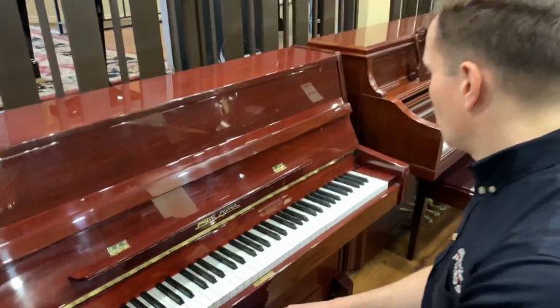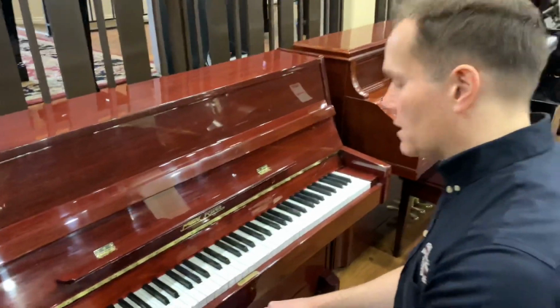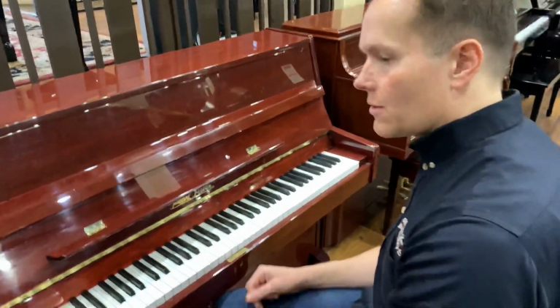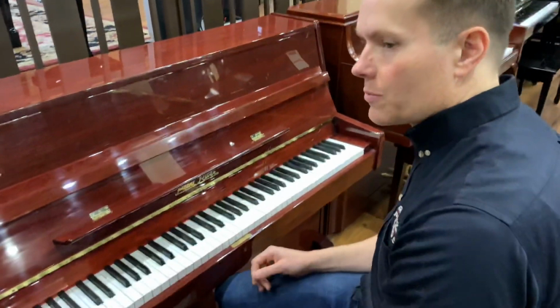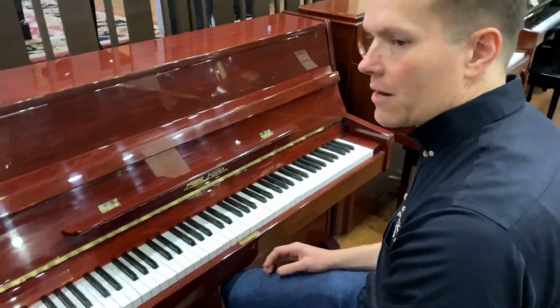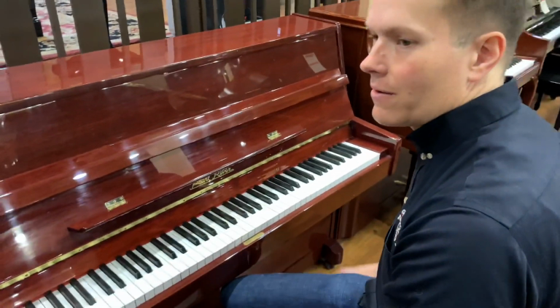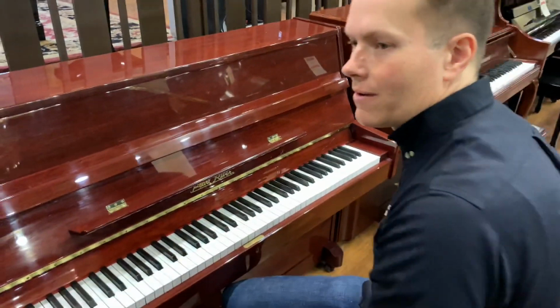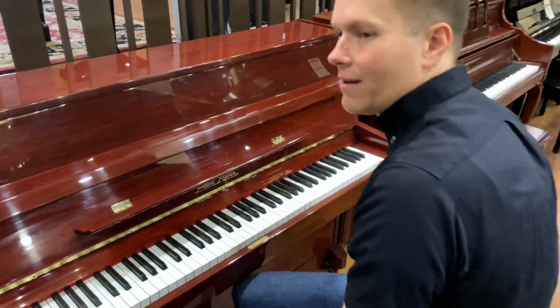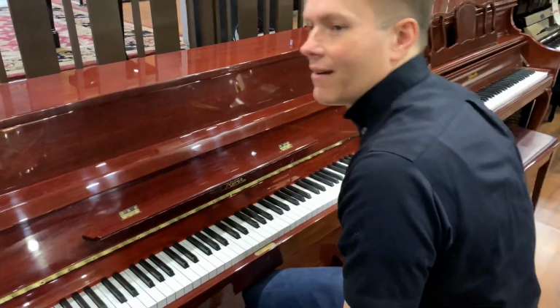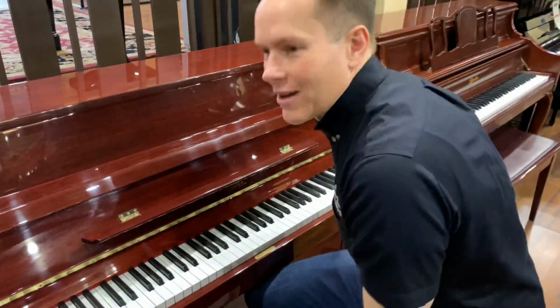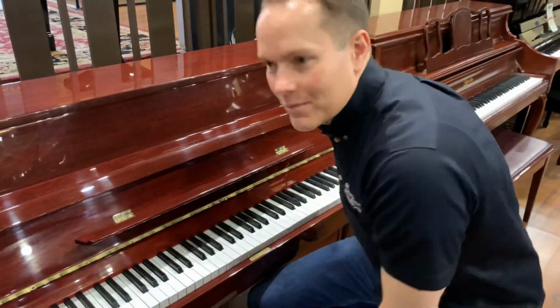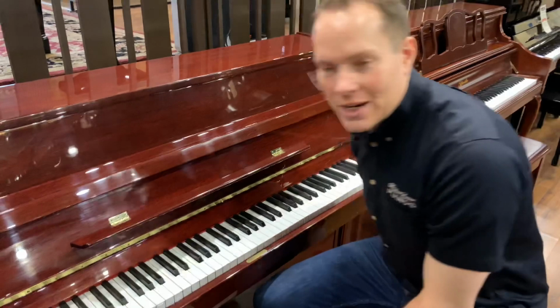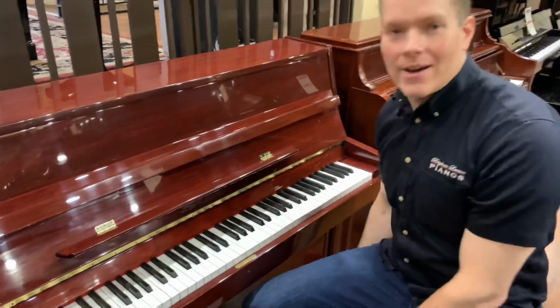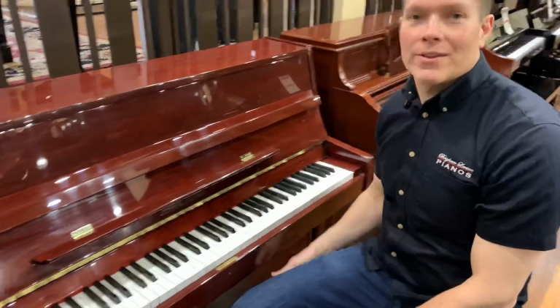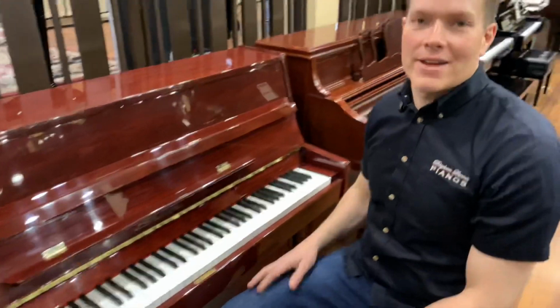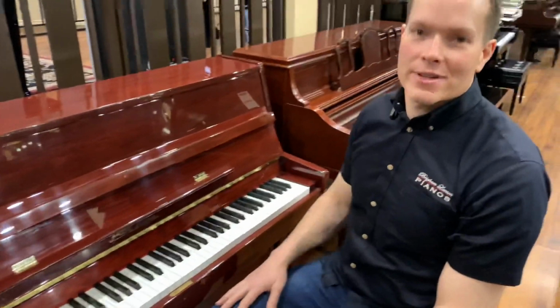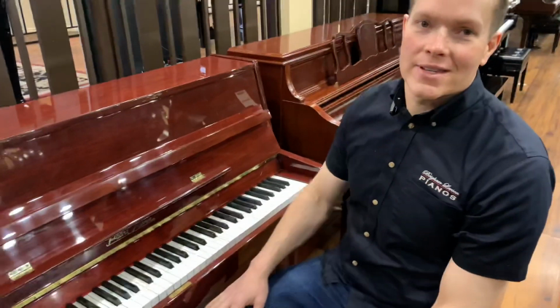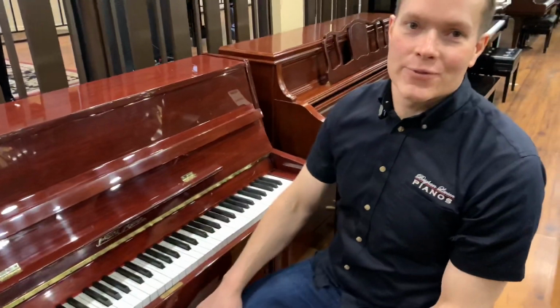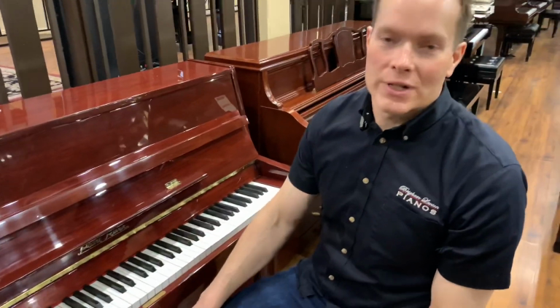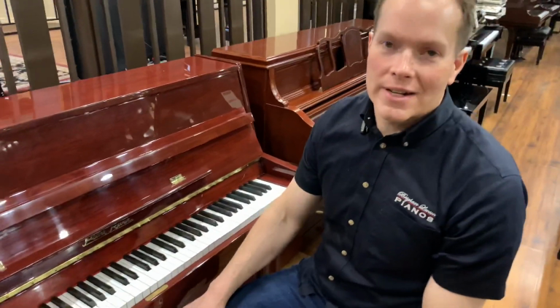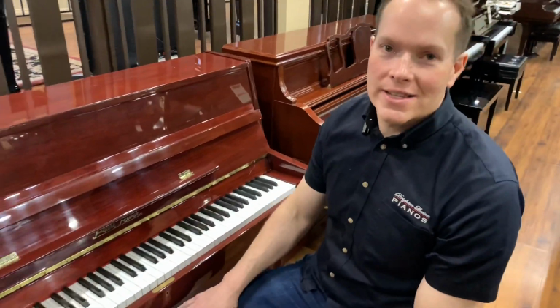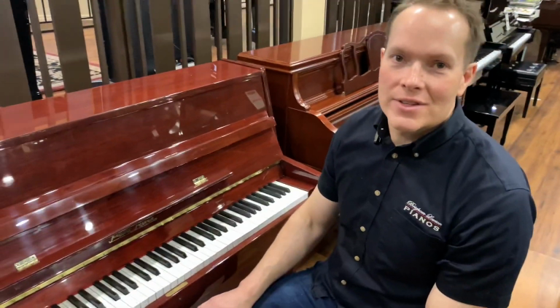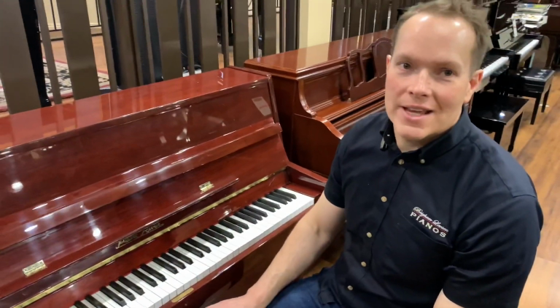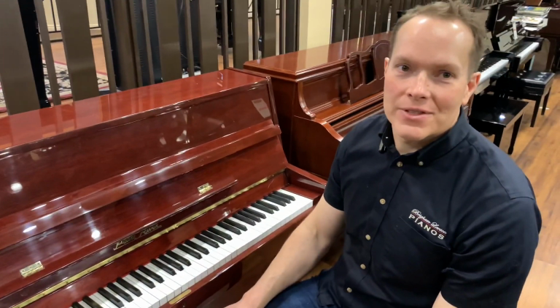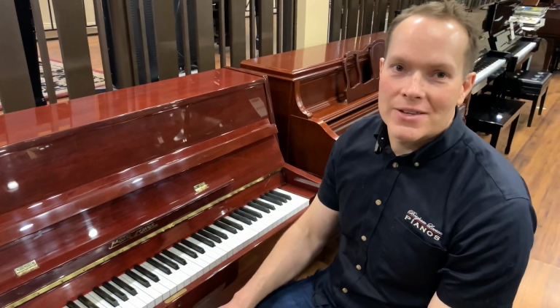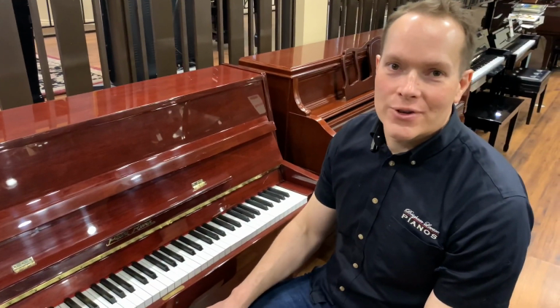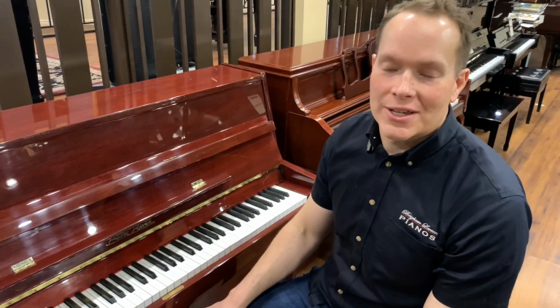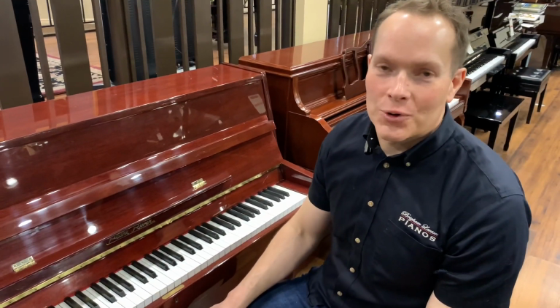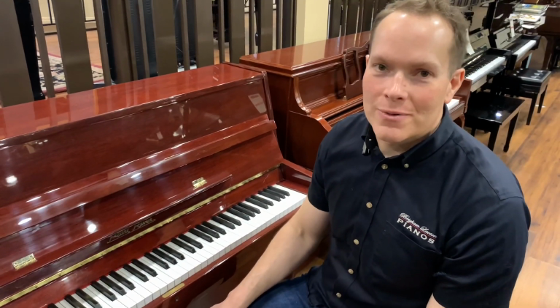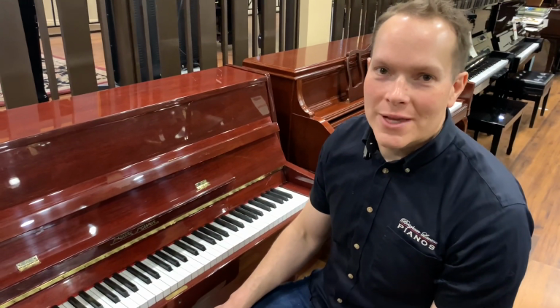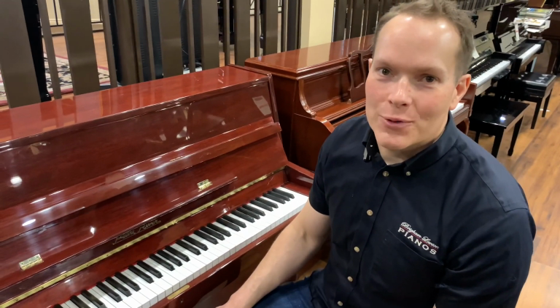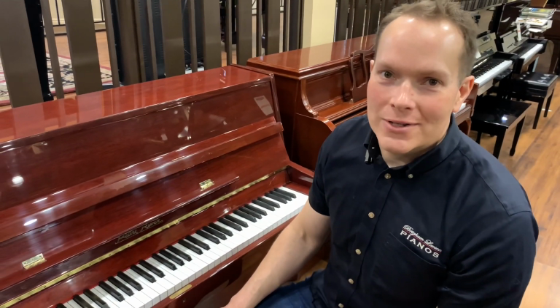That's a good little piano. Come check it out. The address is 1497 South State Street in Orem. Thanks for watching.